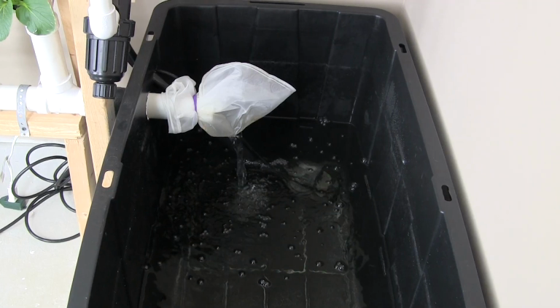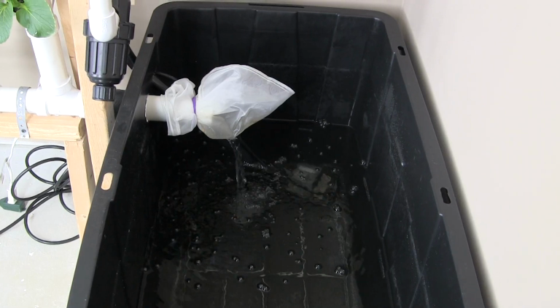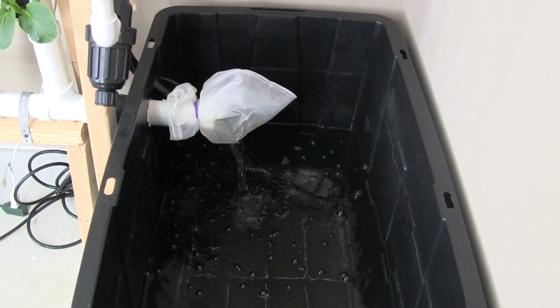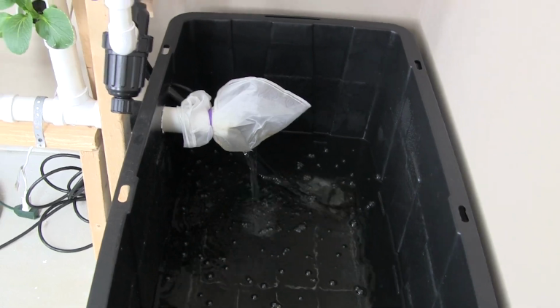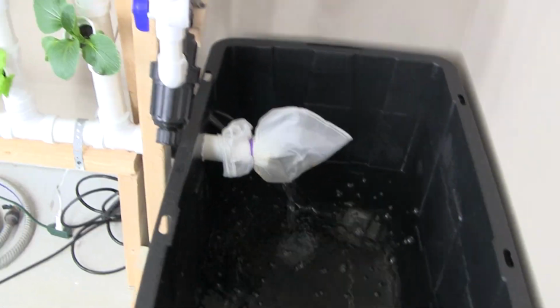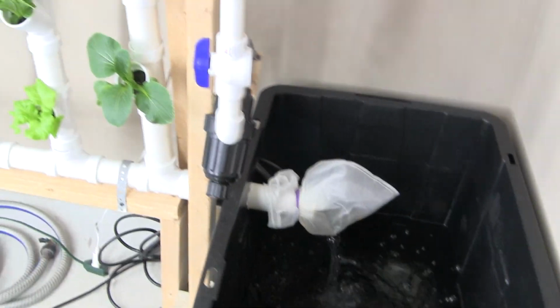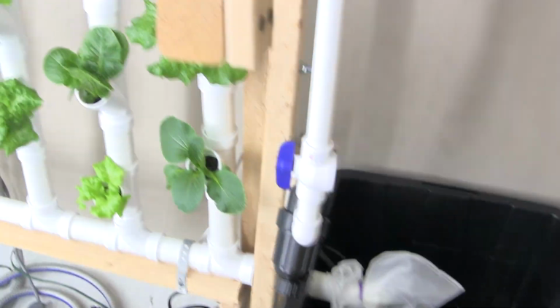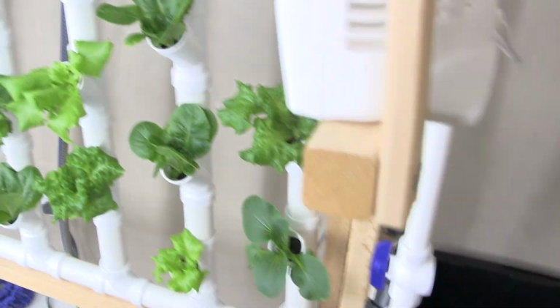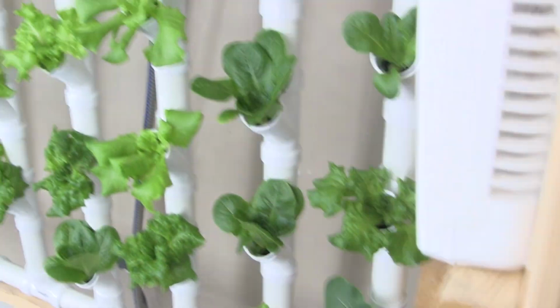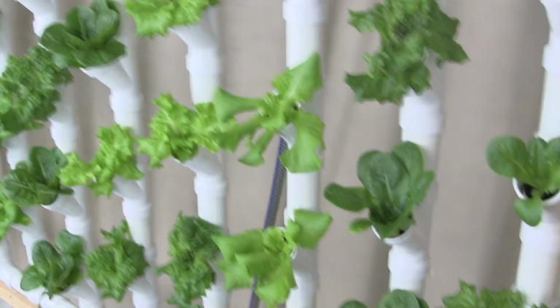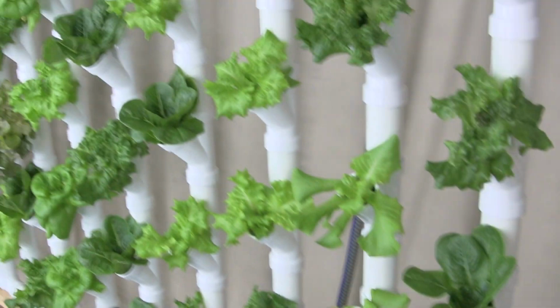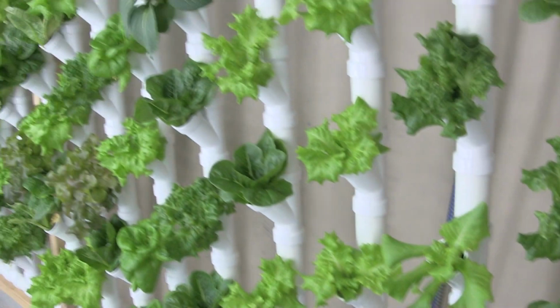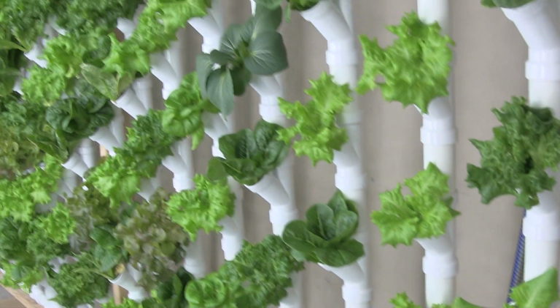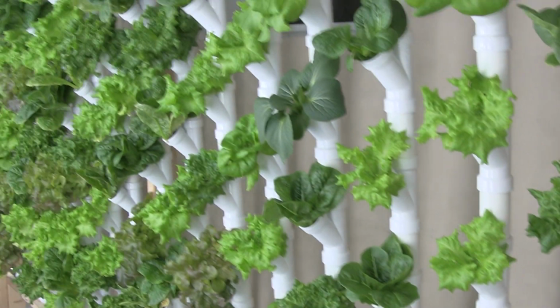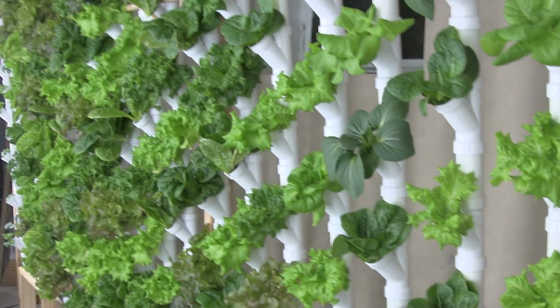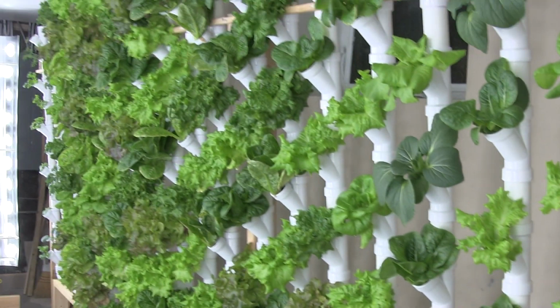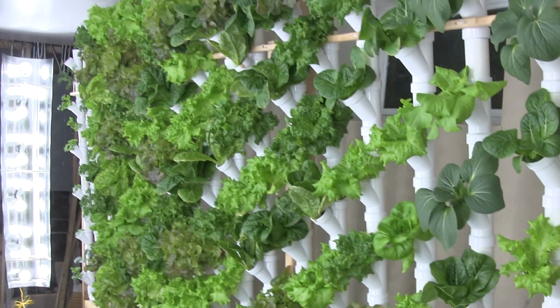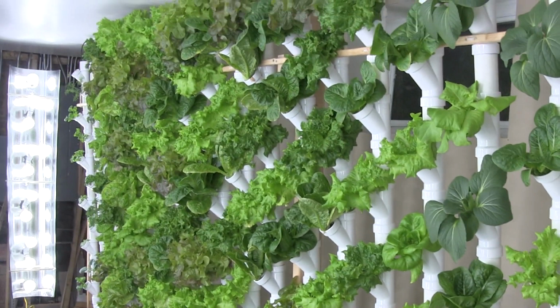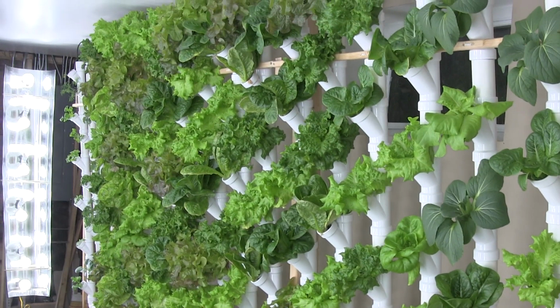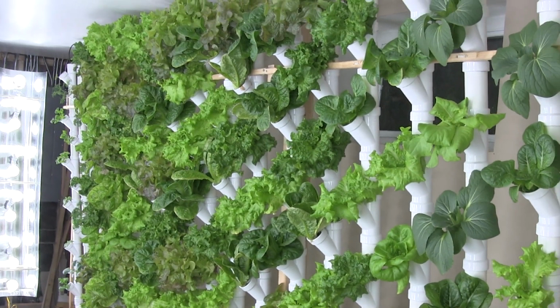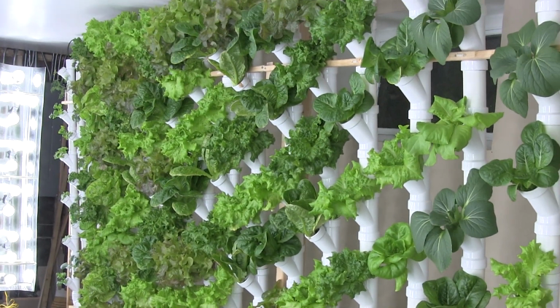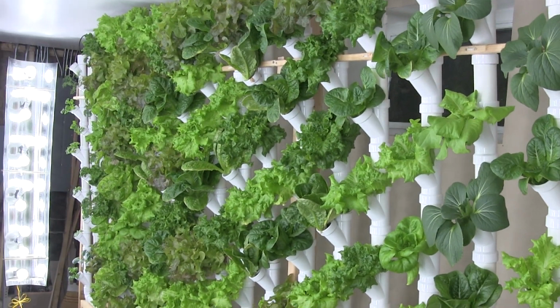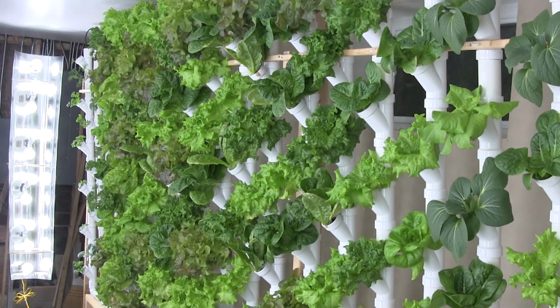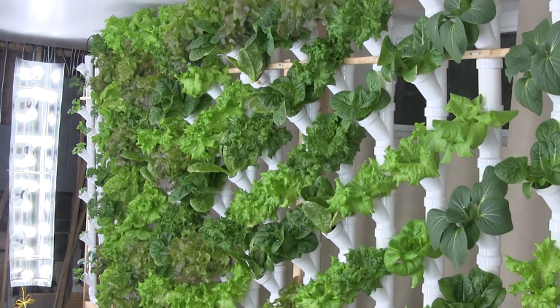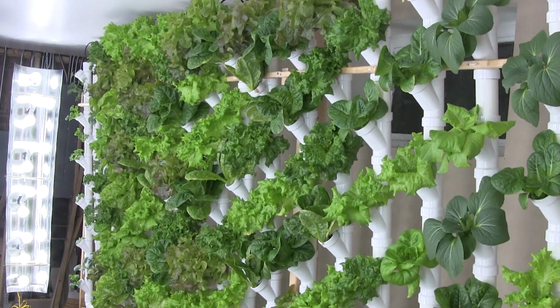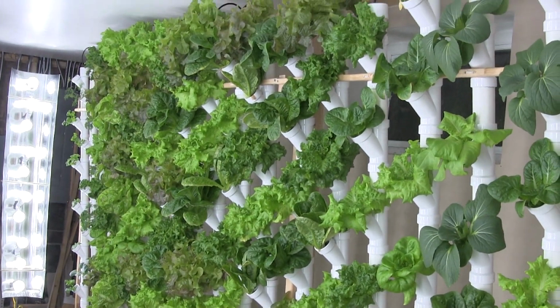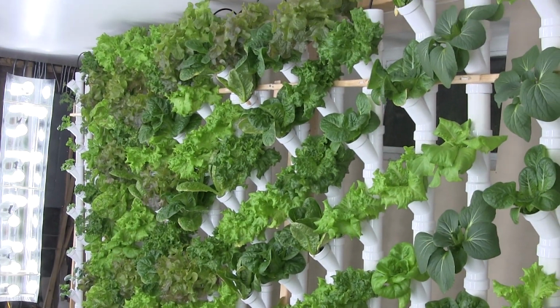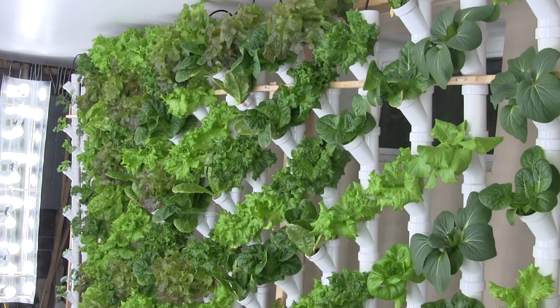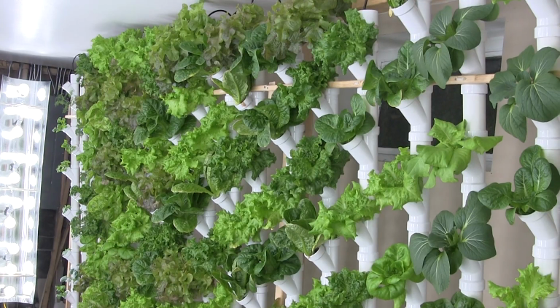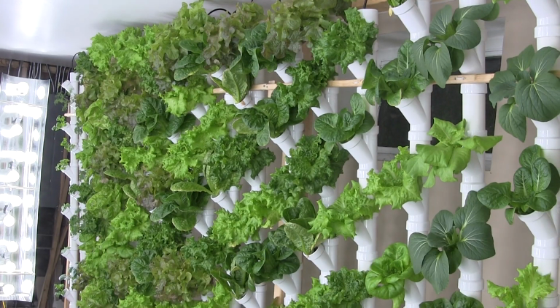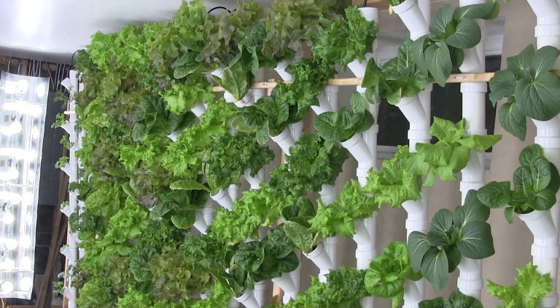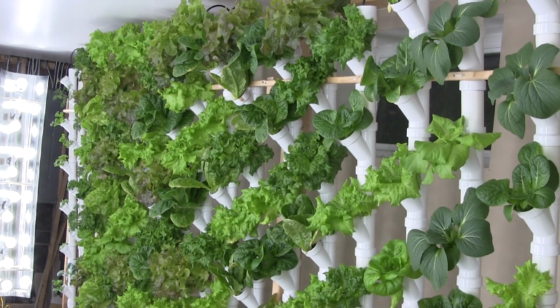I think that's about it. Thanks for watching and happy hydroponic growing!